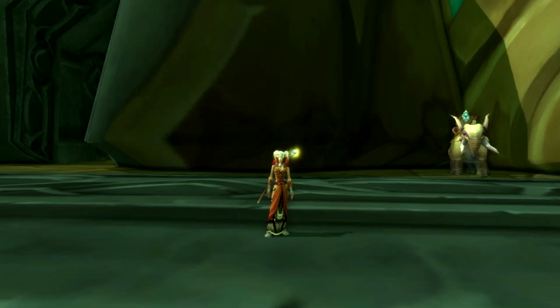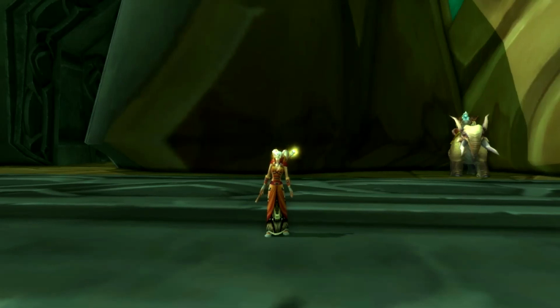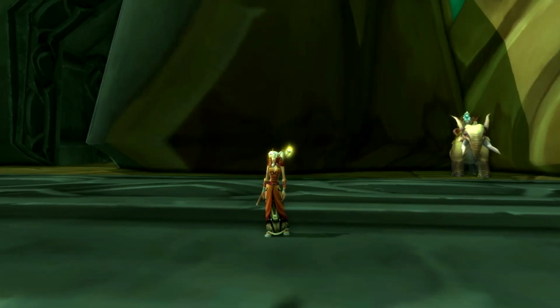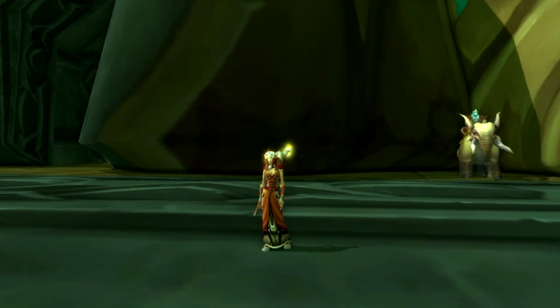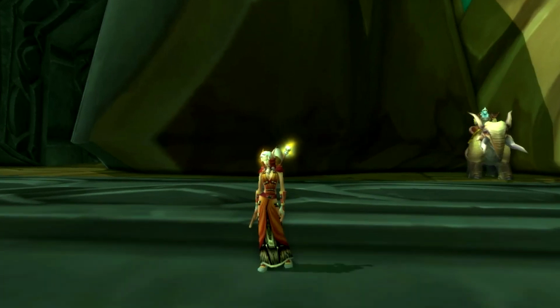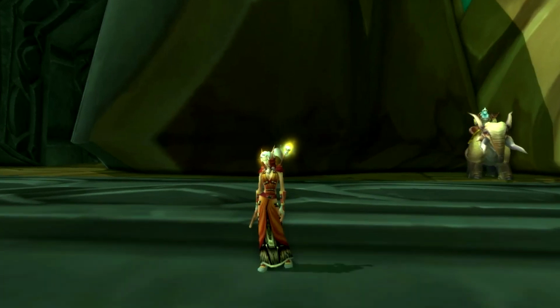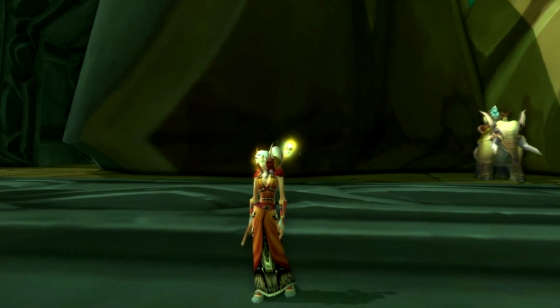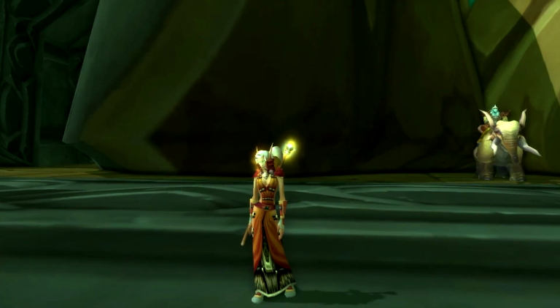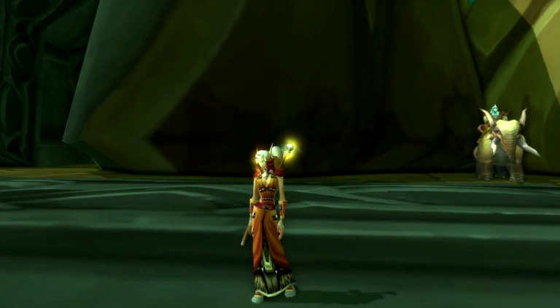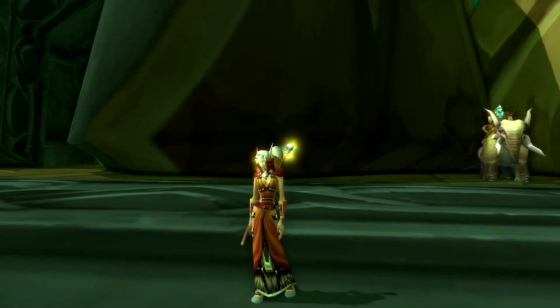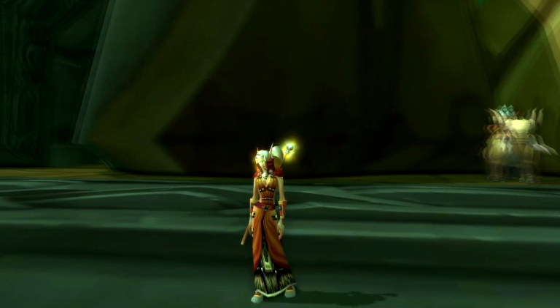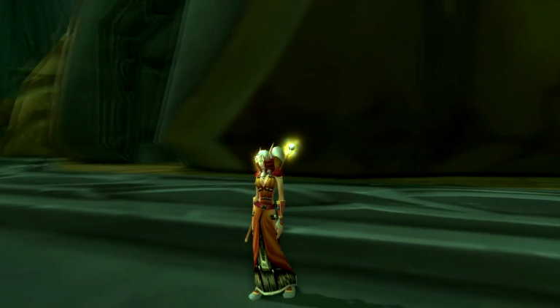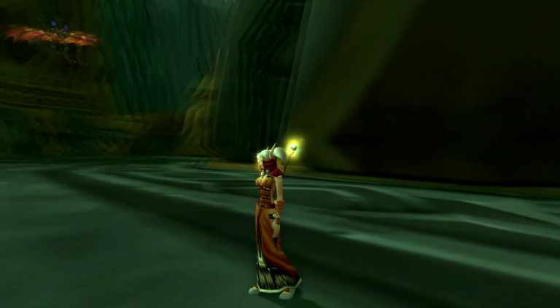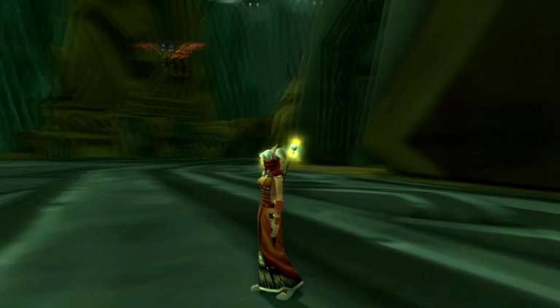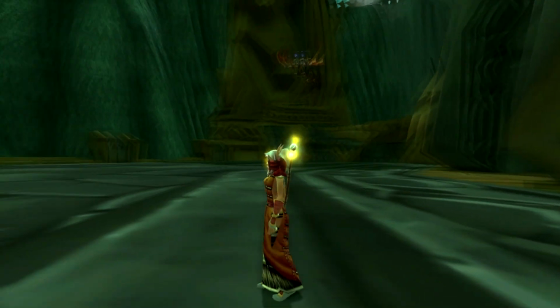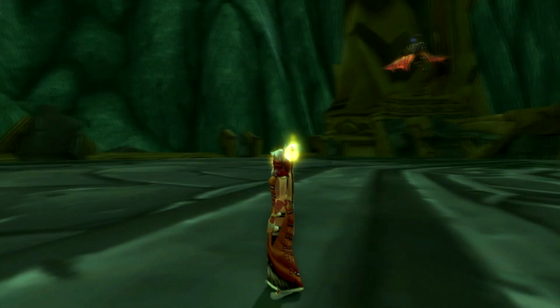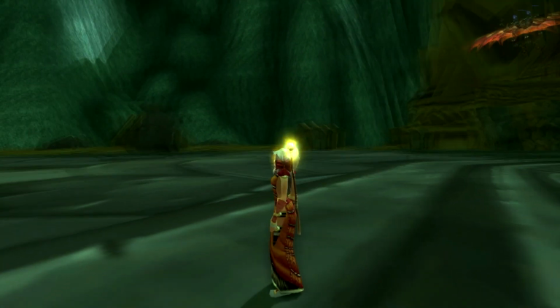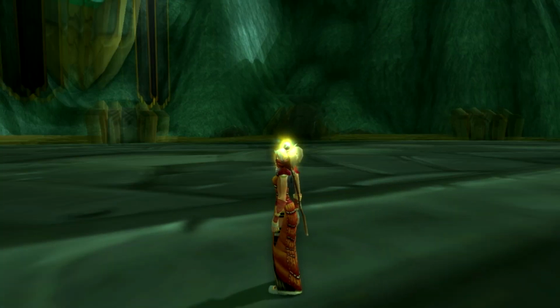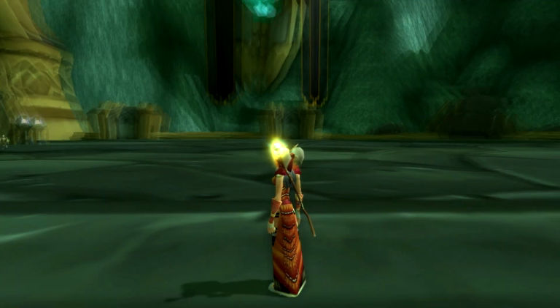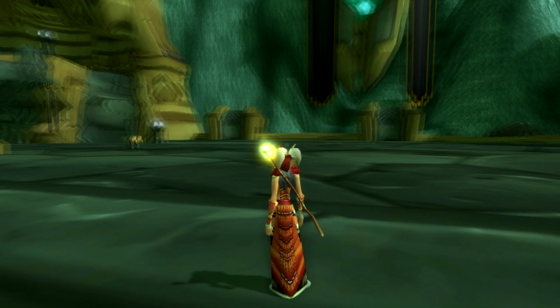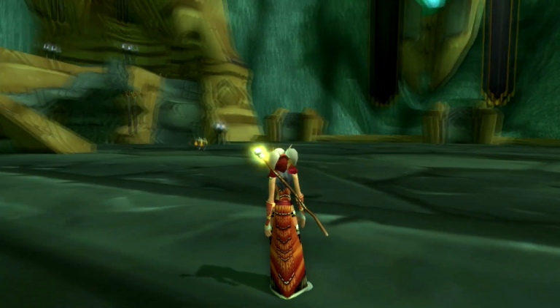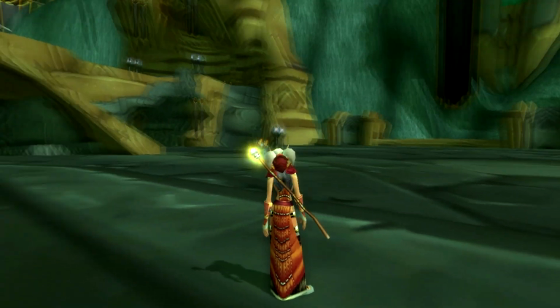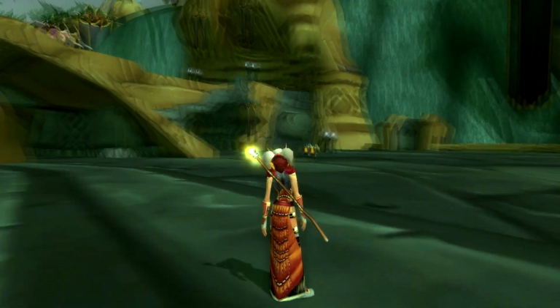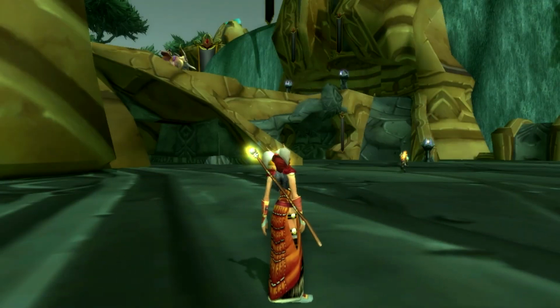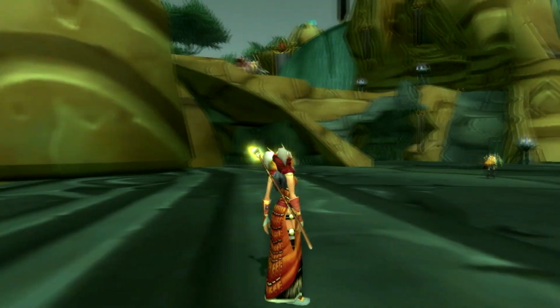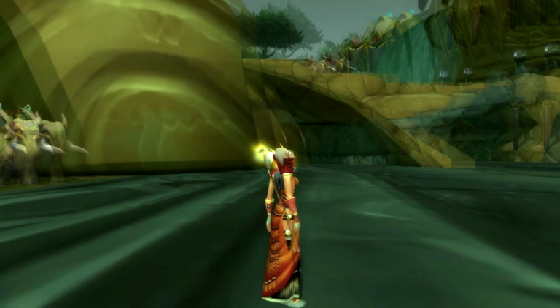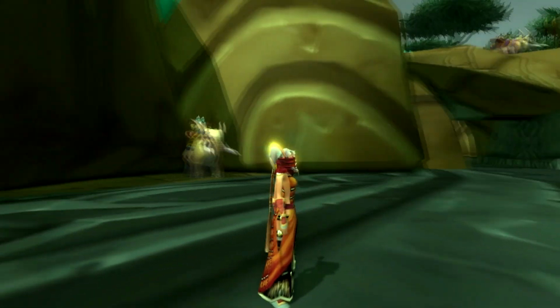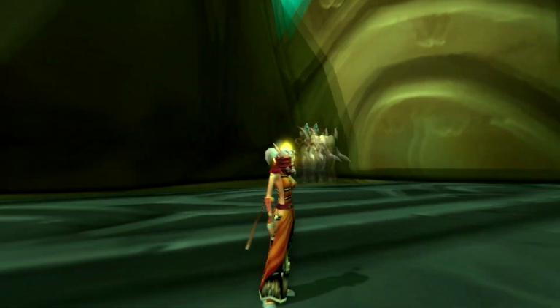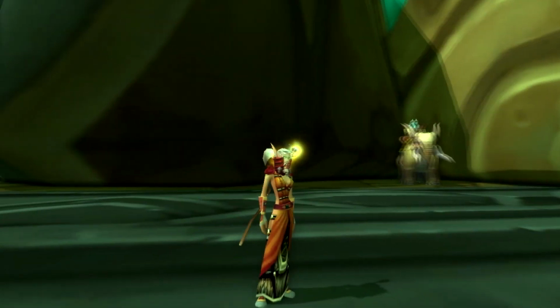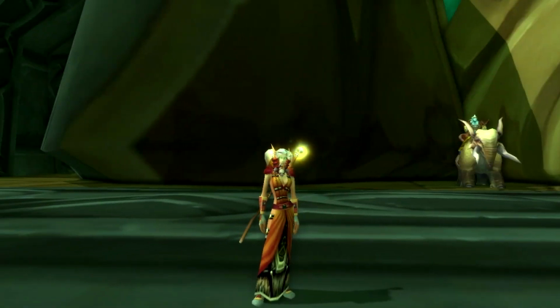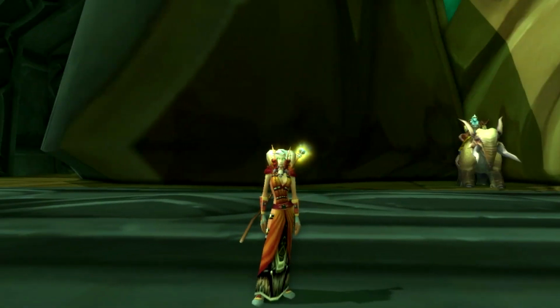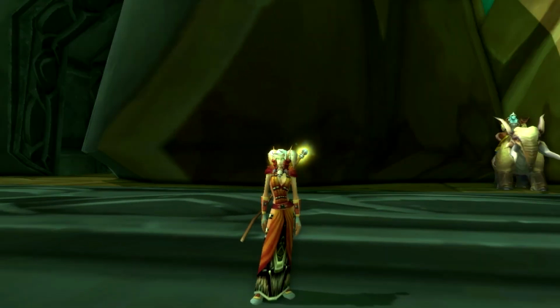Hello interwebs! How are you doing? I am doing well. I am here on my Blood Elf Mage for yet another episode of Transmogrification.